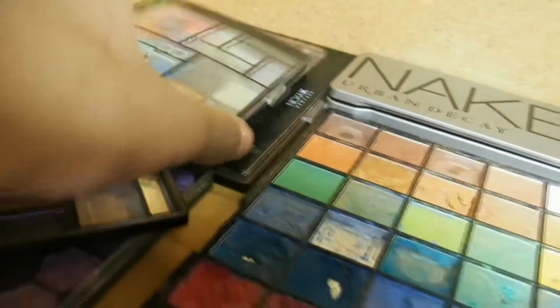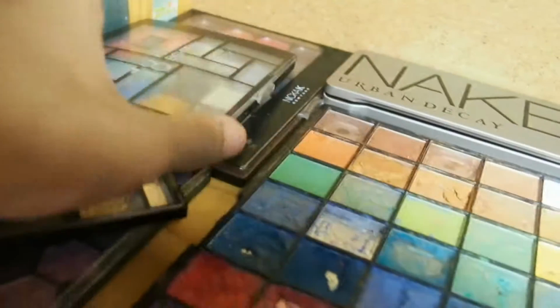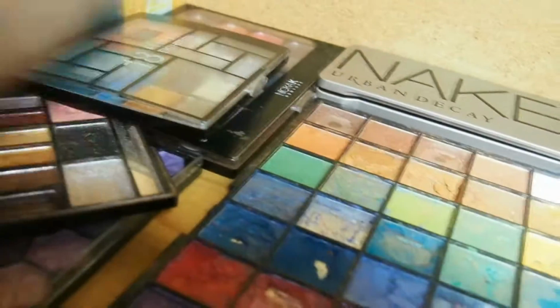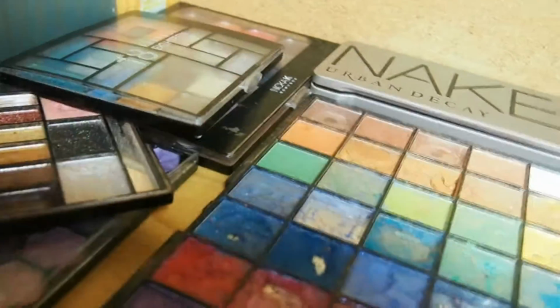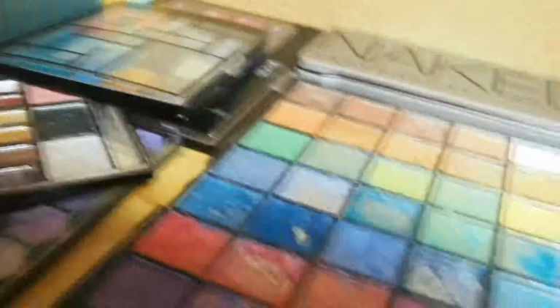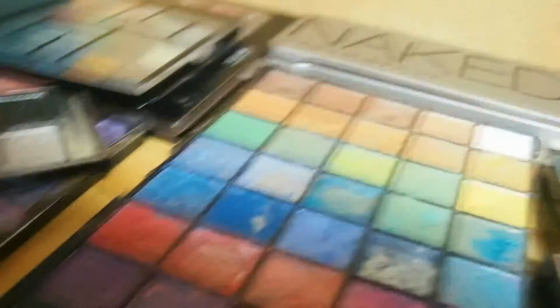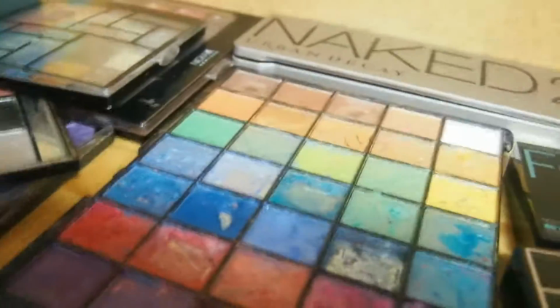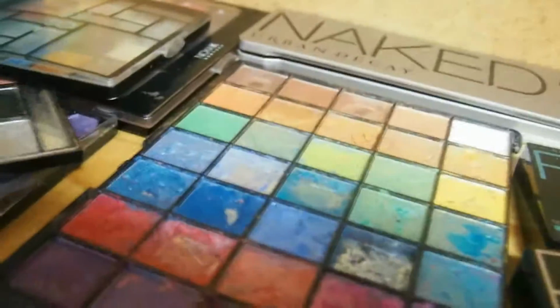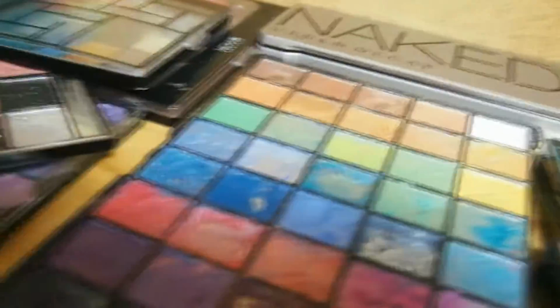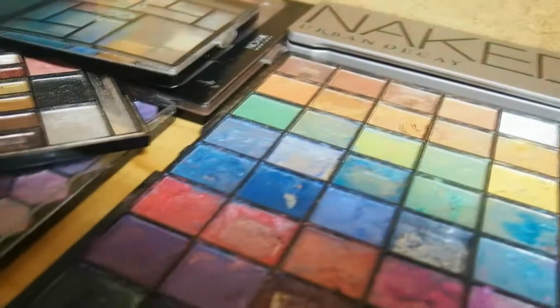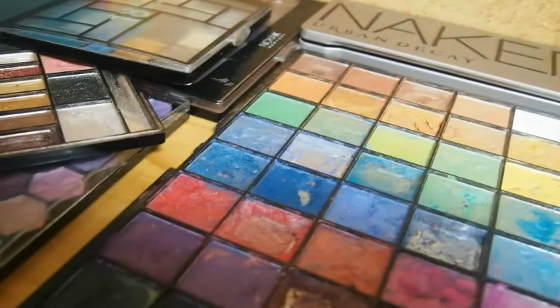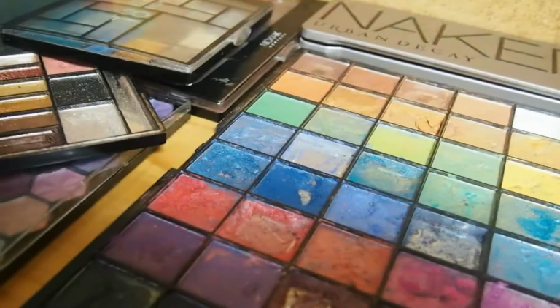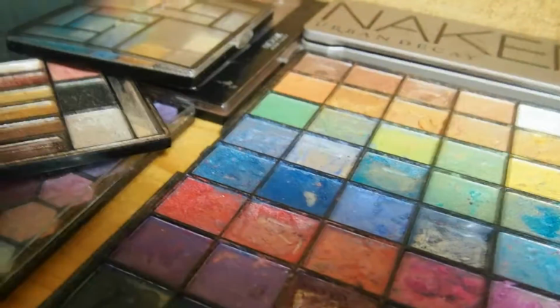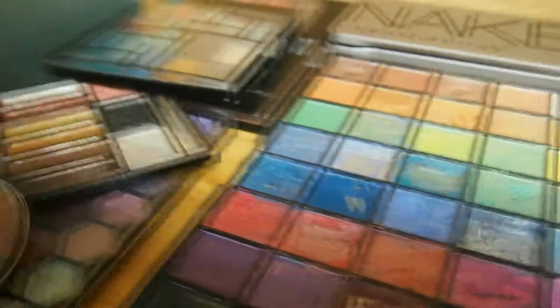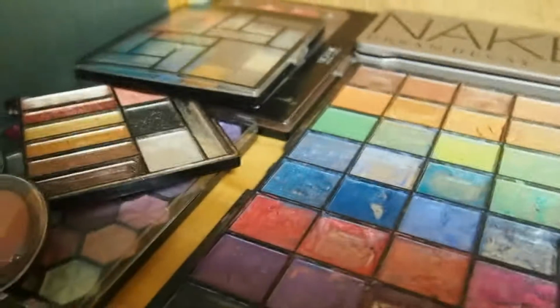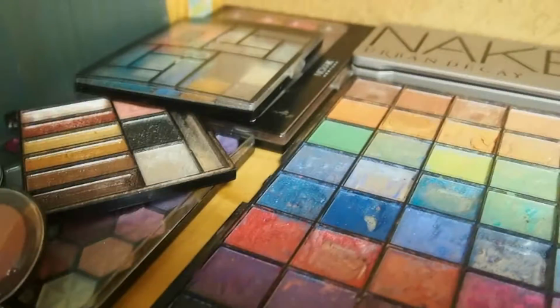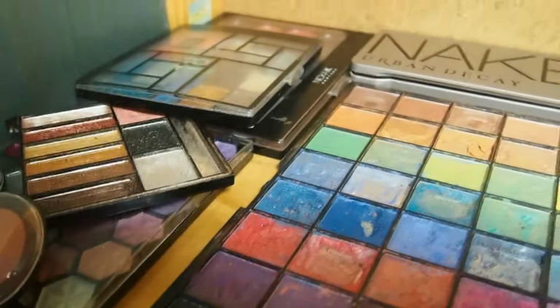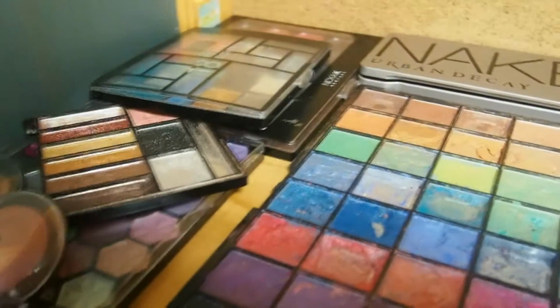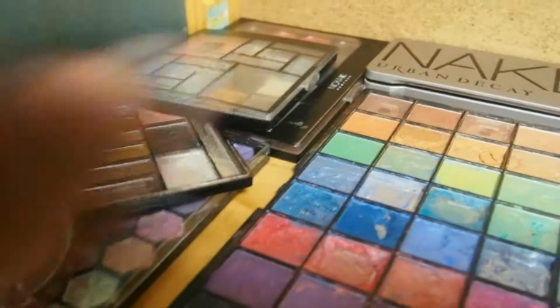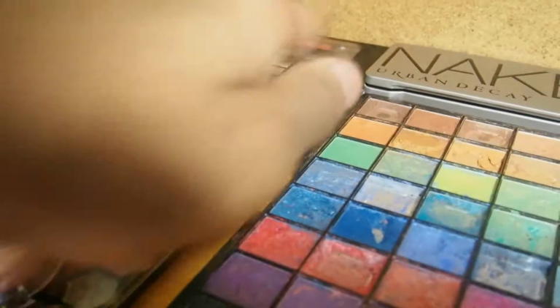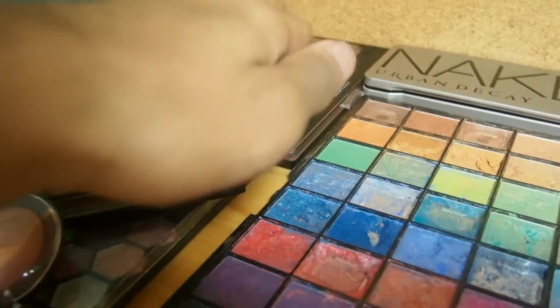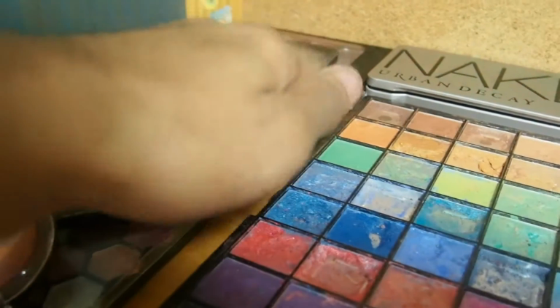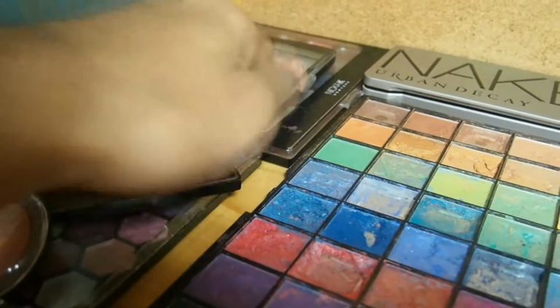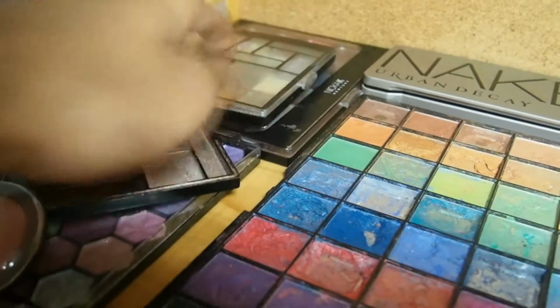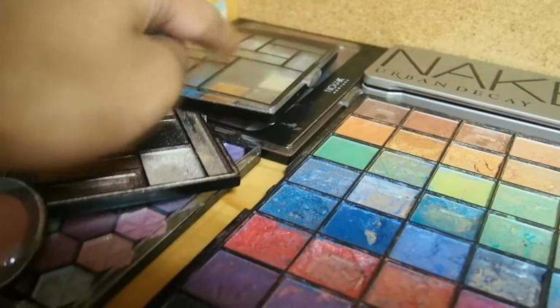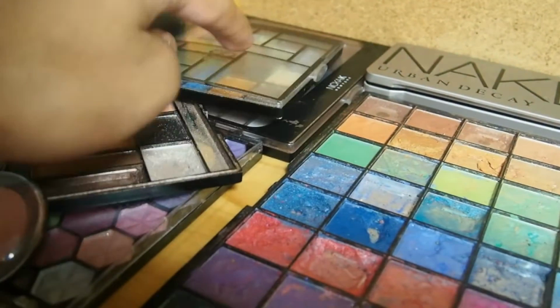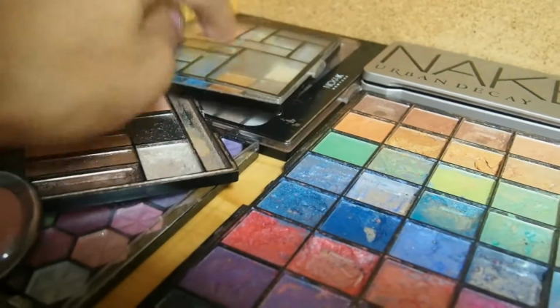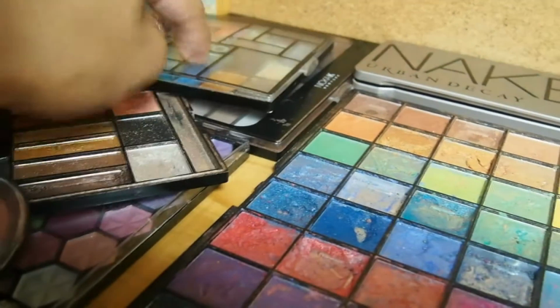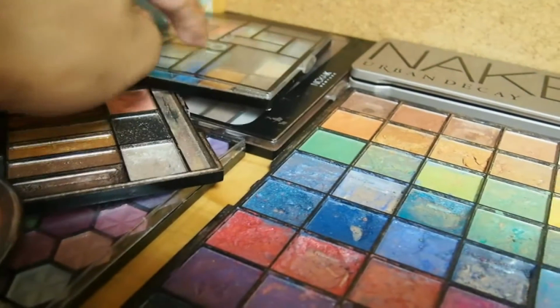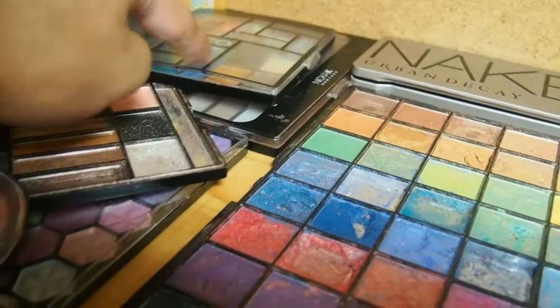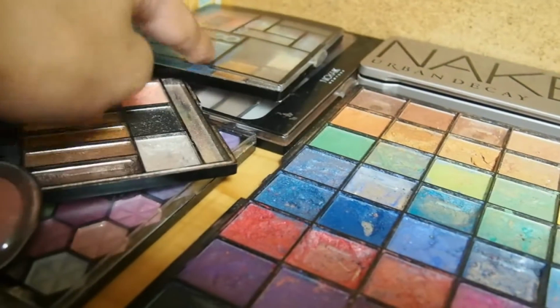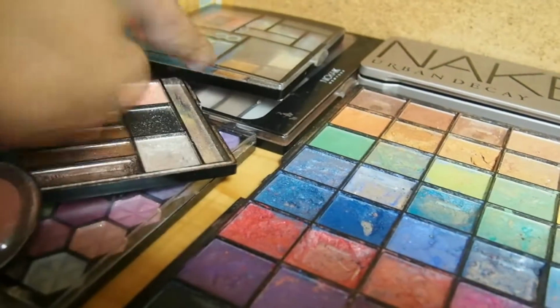Out of everything, out of all the palettes on here, I think I've had this one the longest.